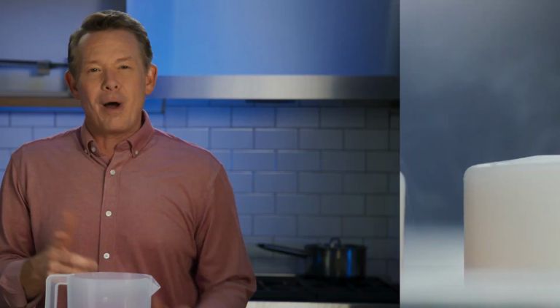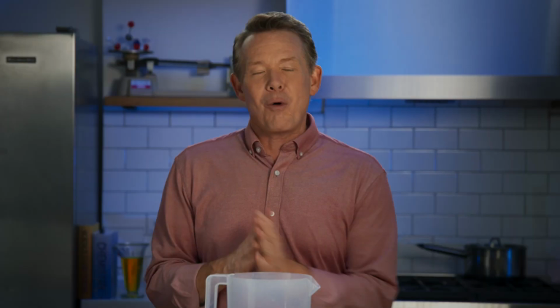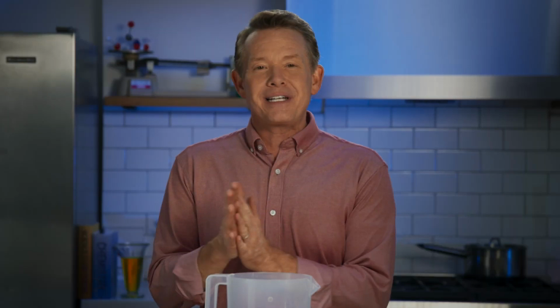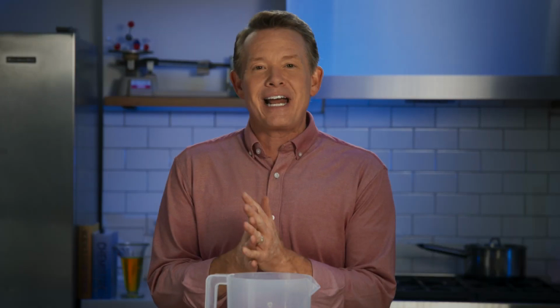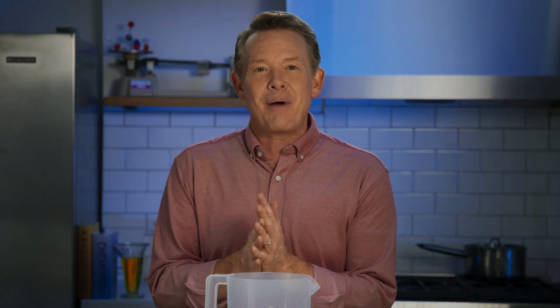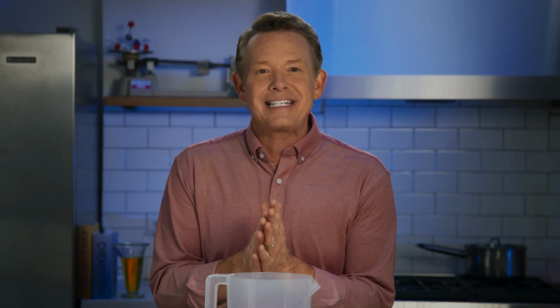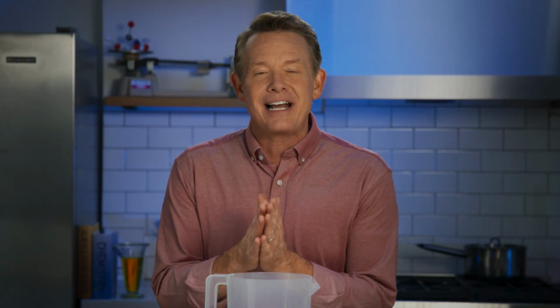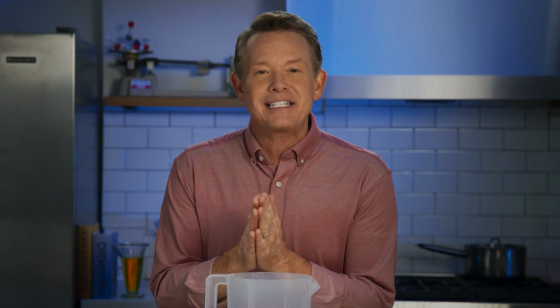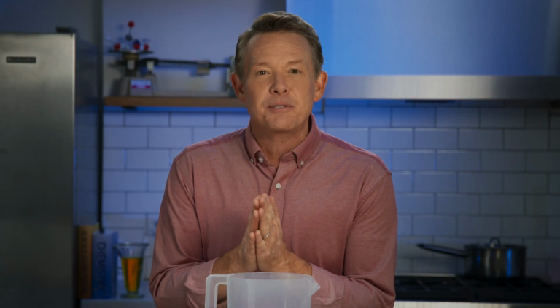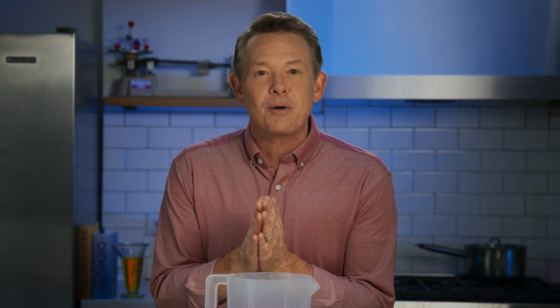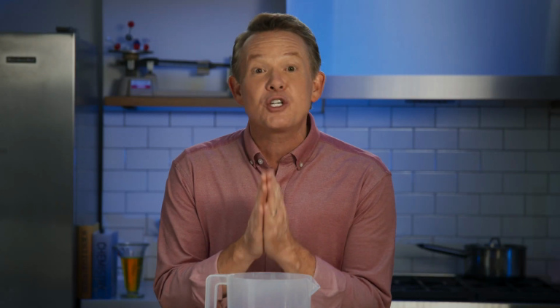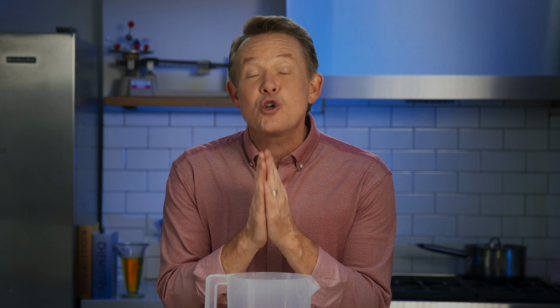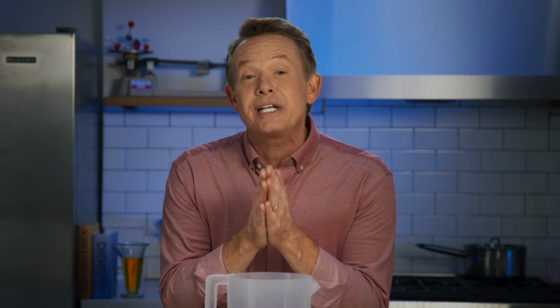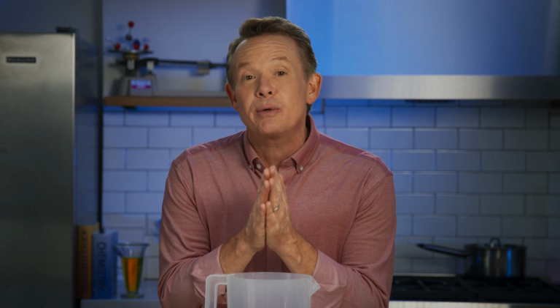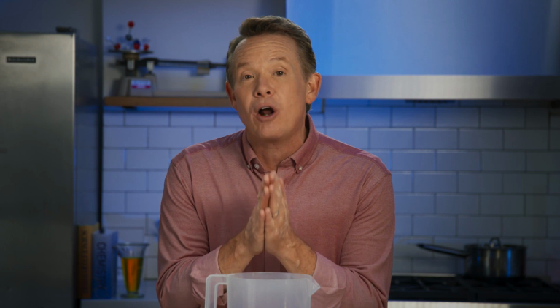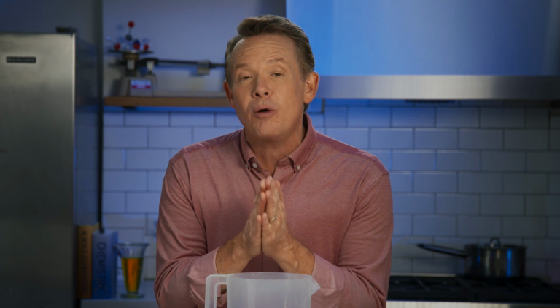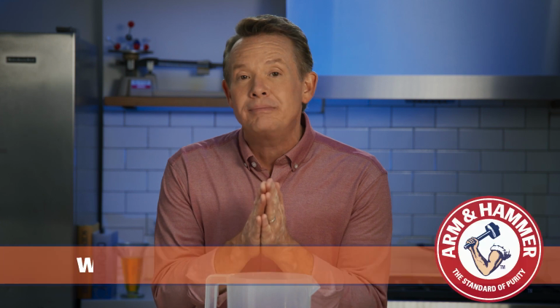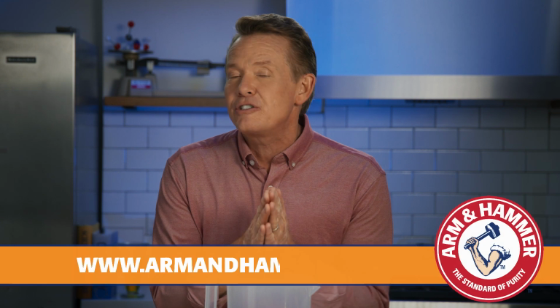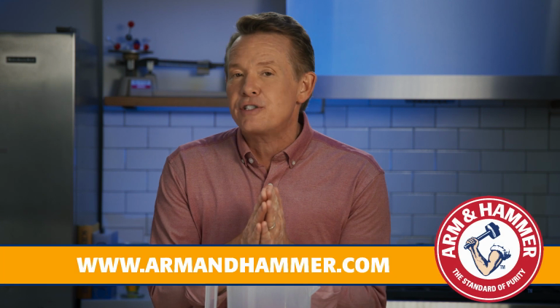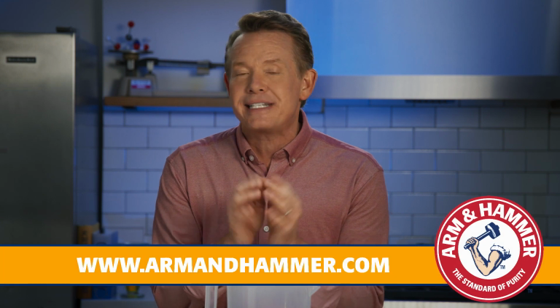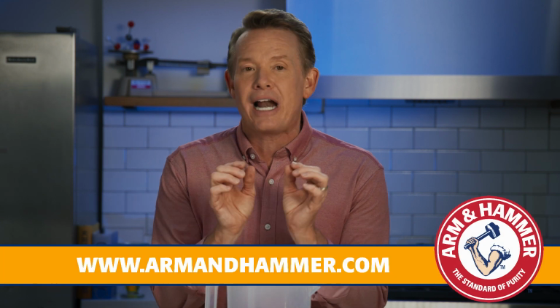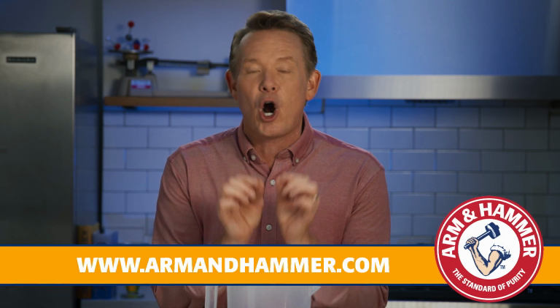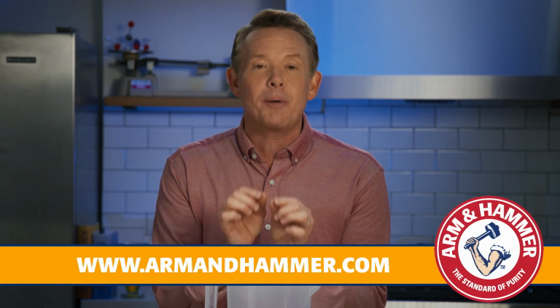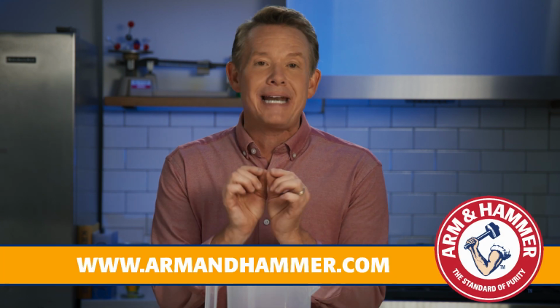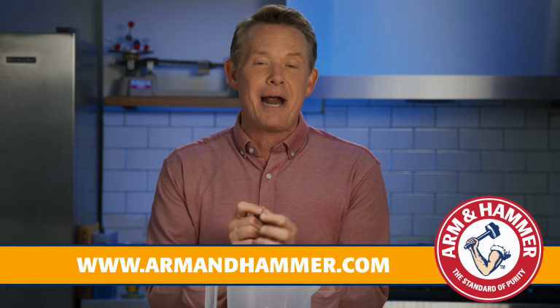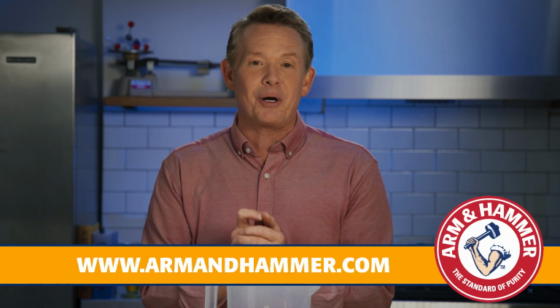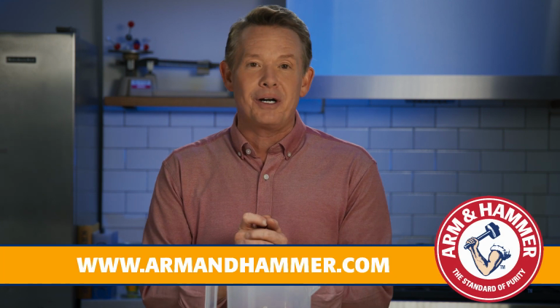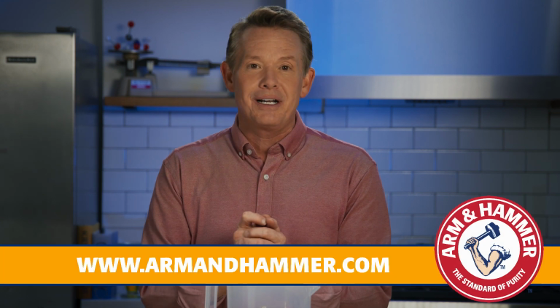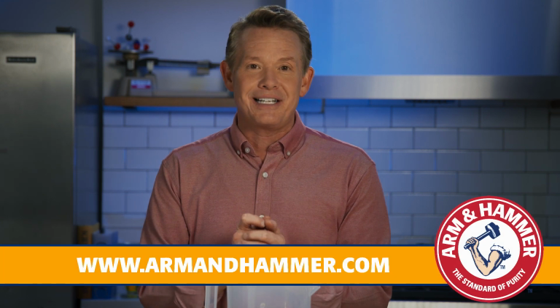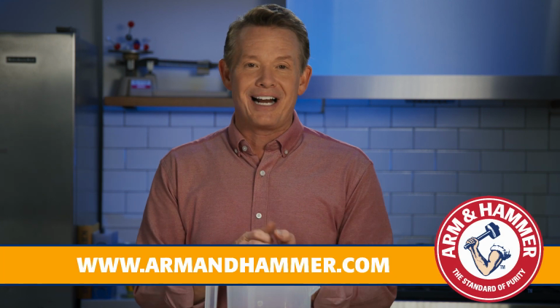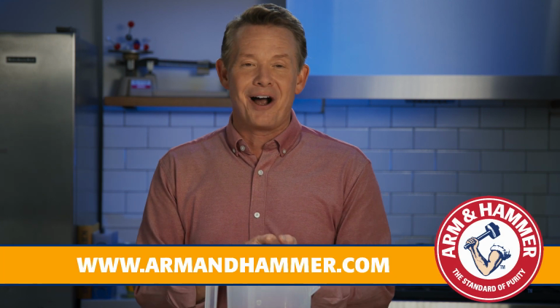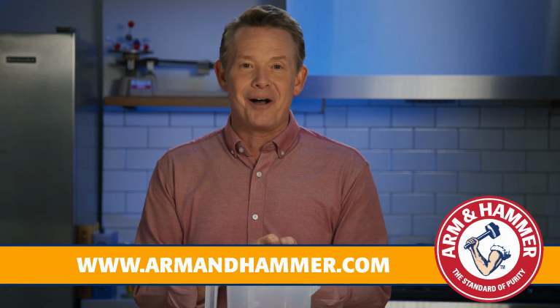Want more DIY science experiments you can do at home? Just visit armandhammer.com.